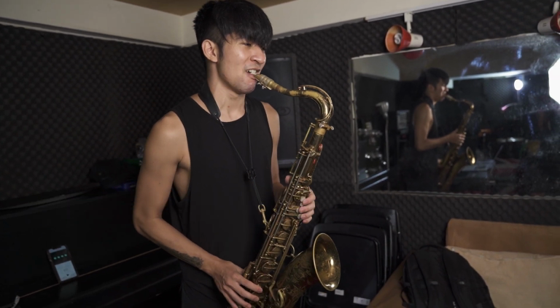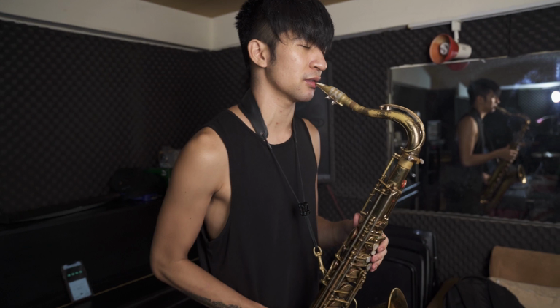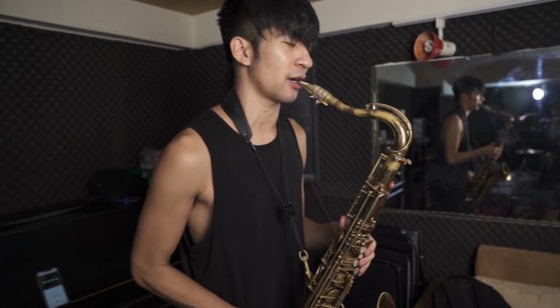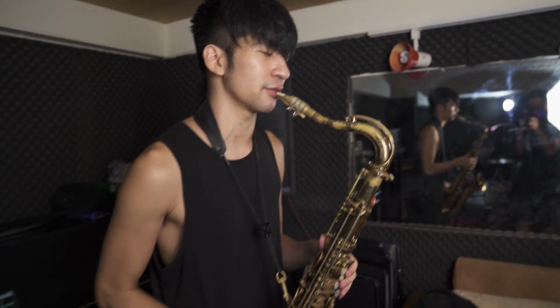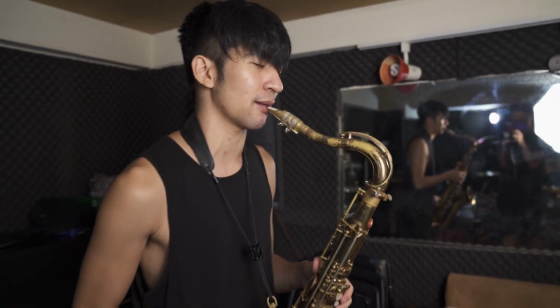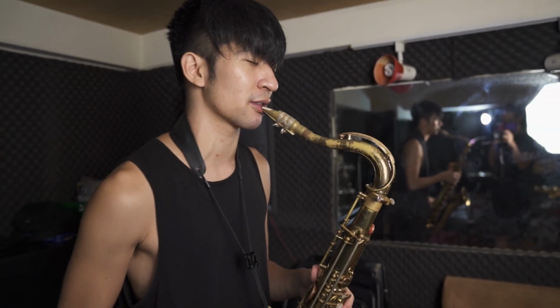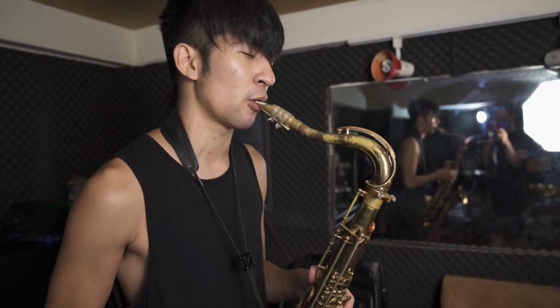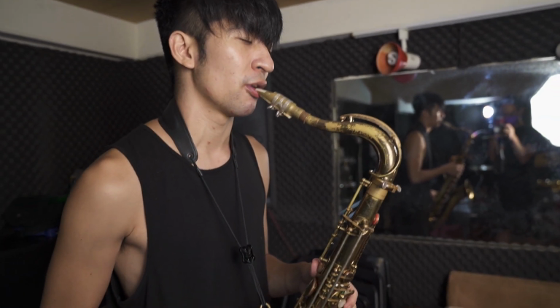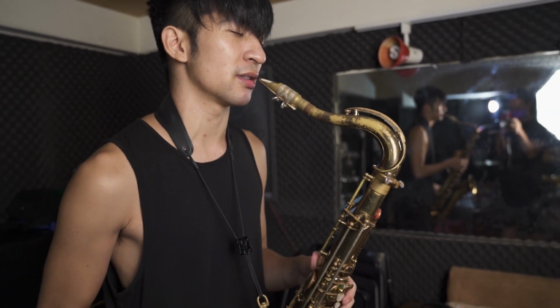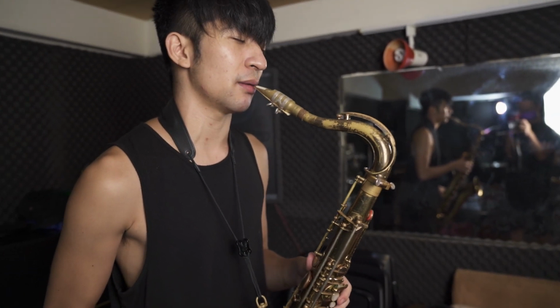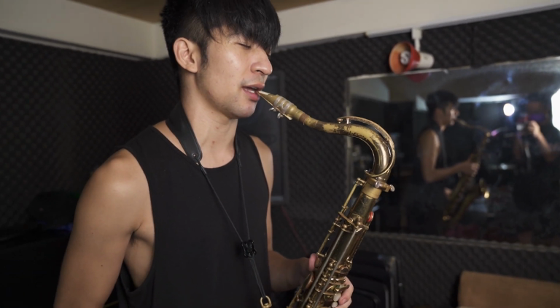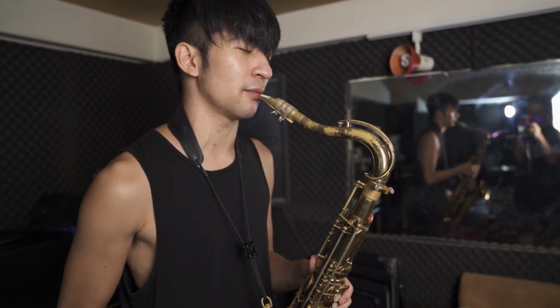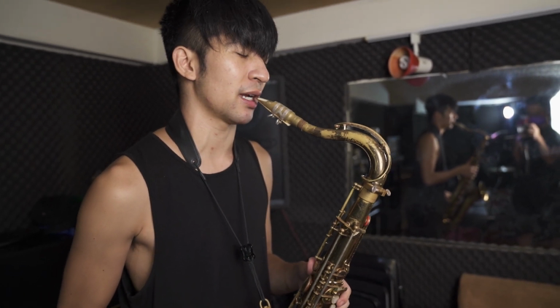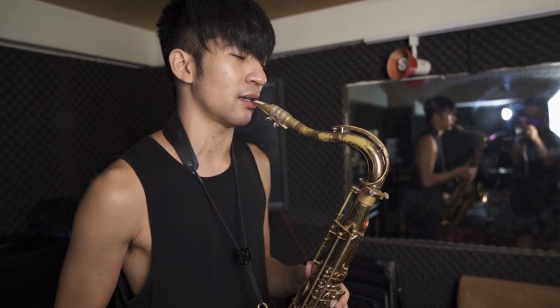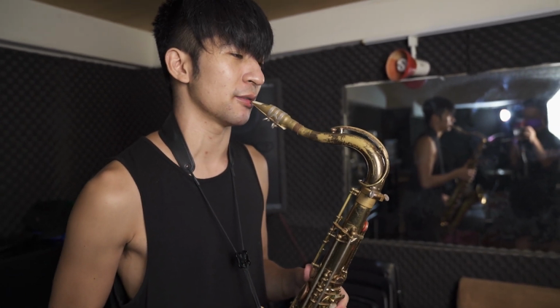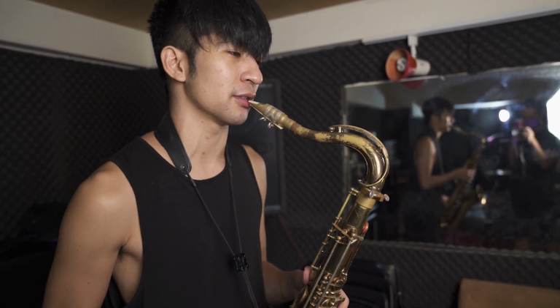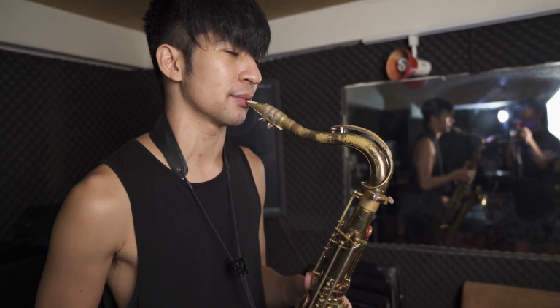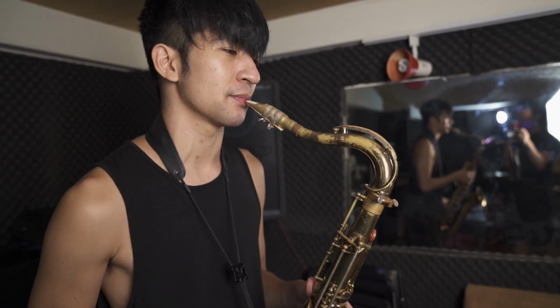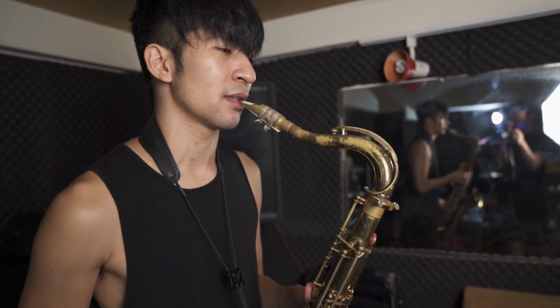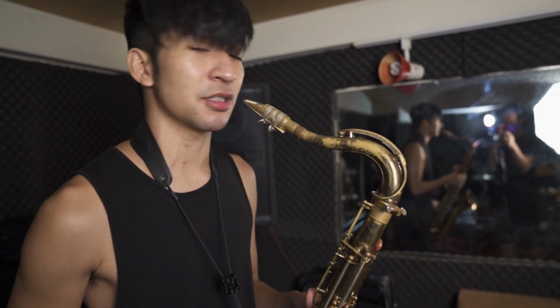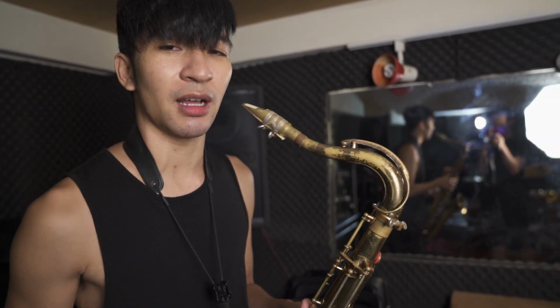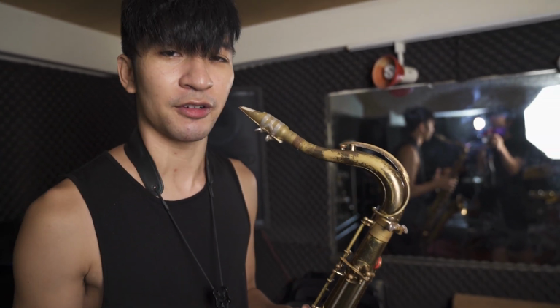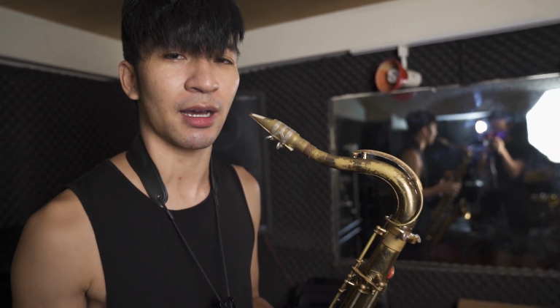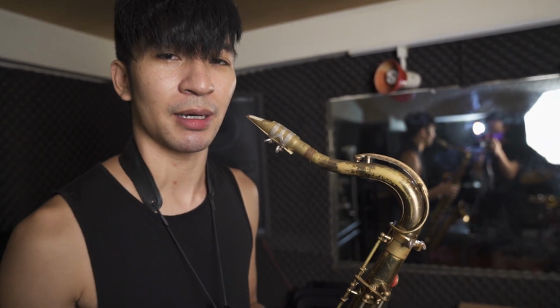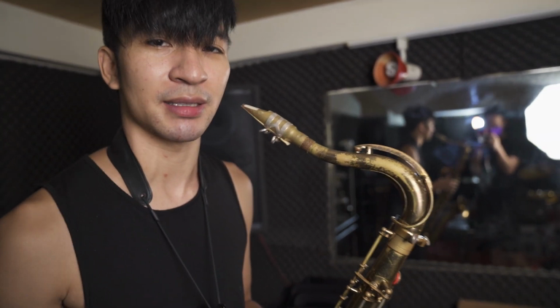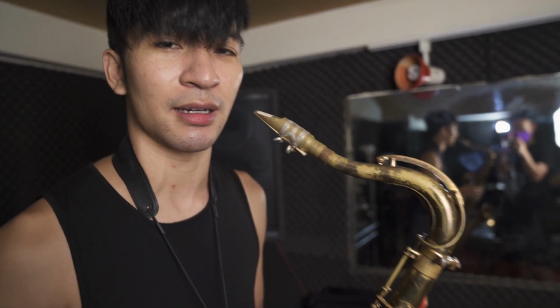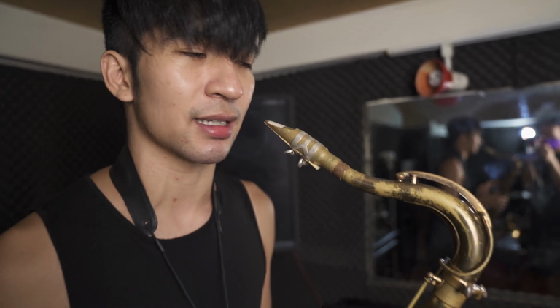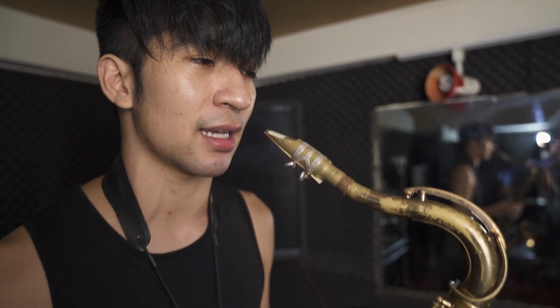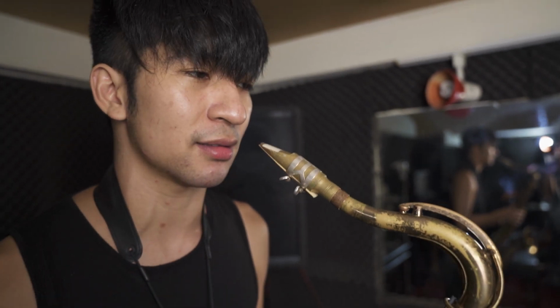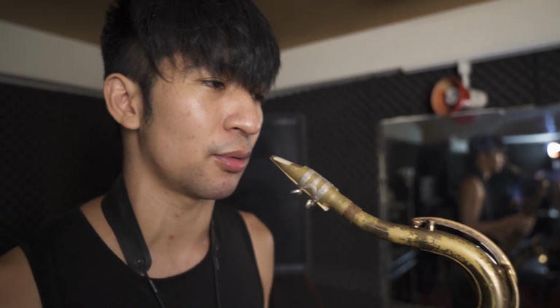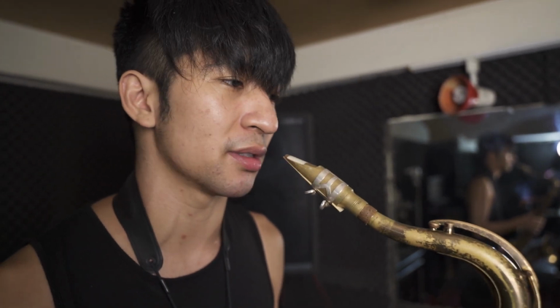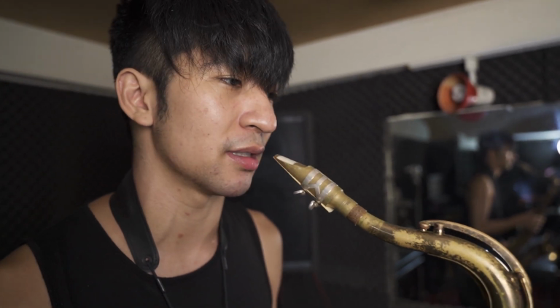I do some octave drops, which help a lot with my embouchure too. As you can tell, I freak out about my sound — sound is so important to me.